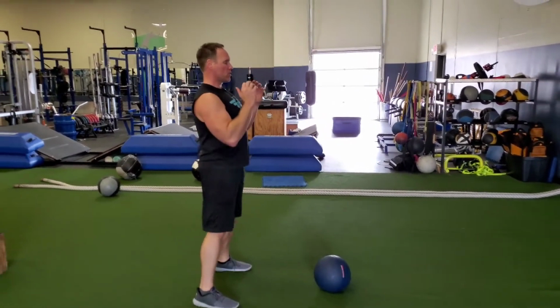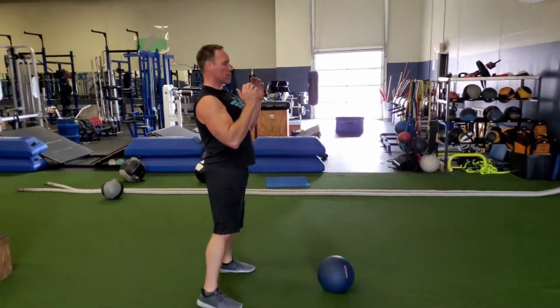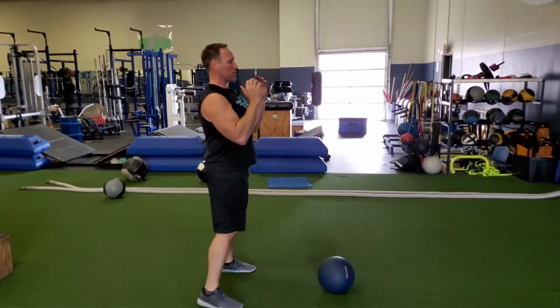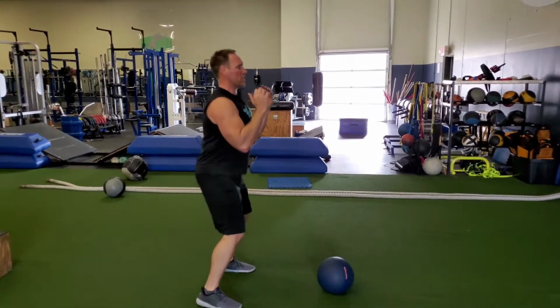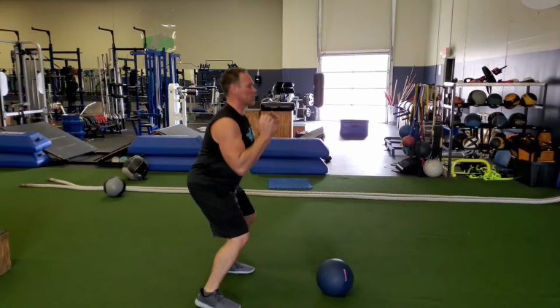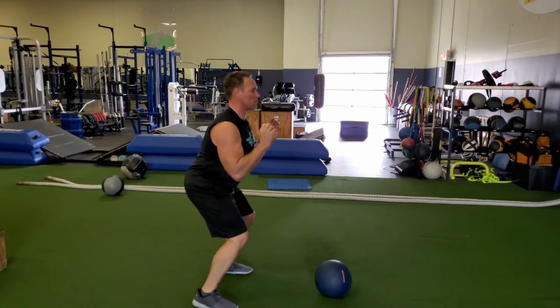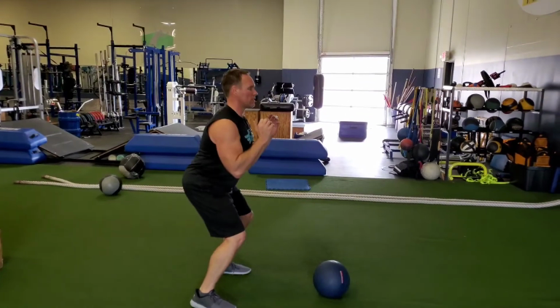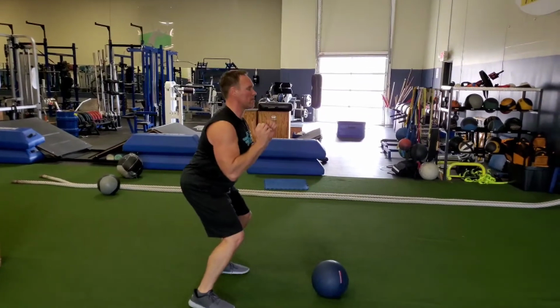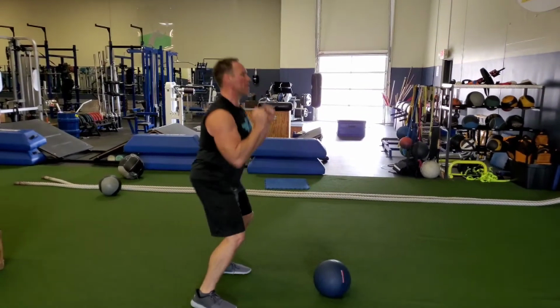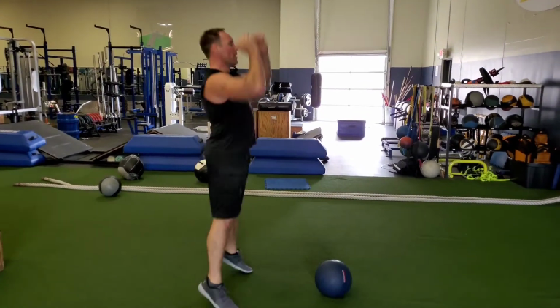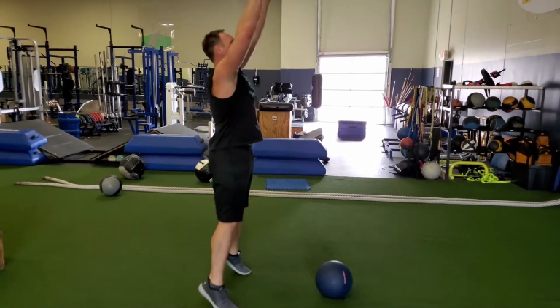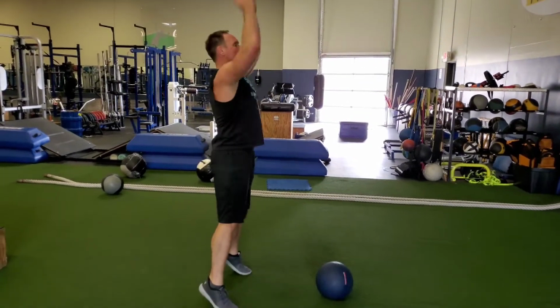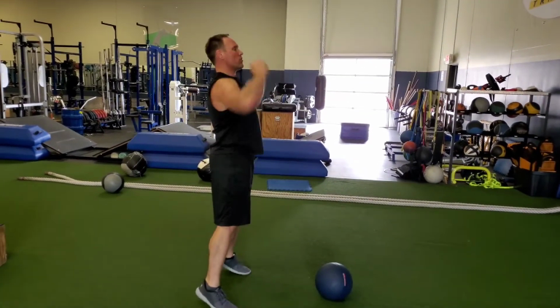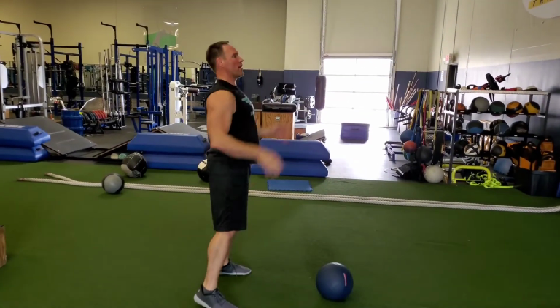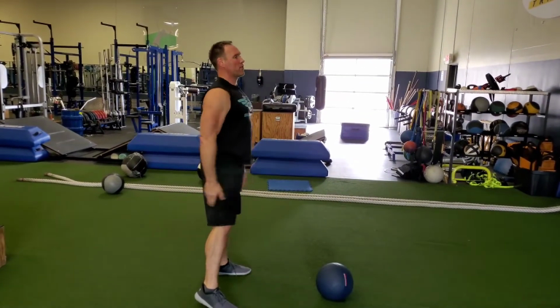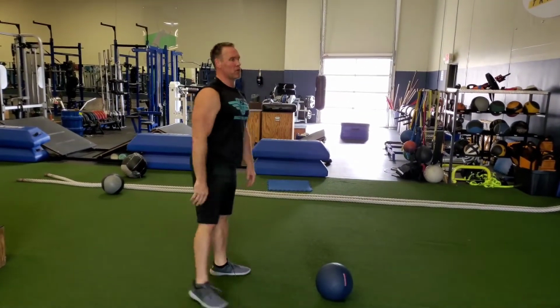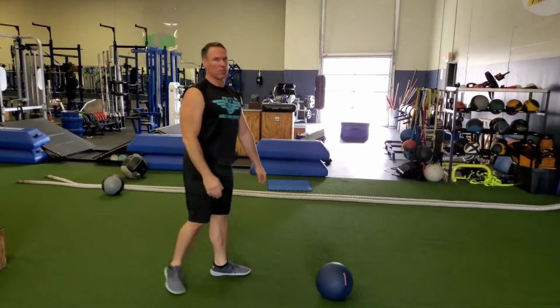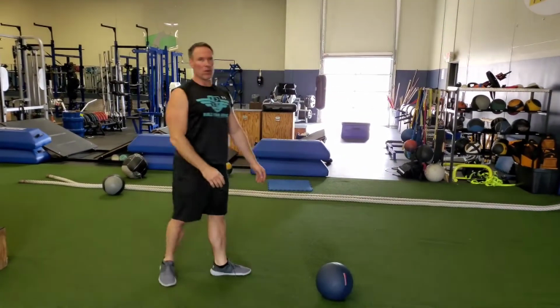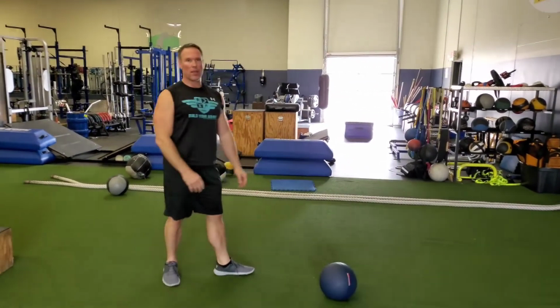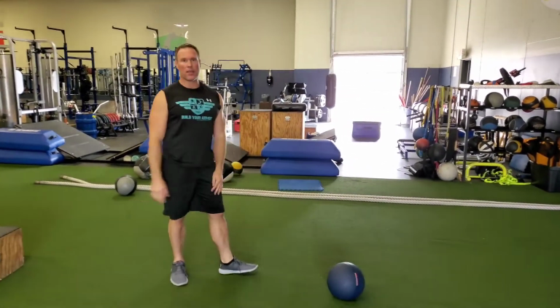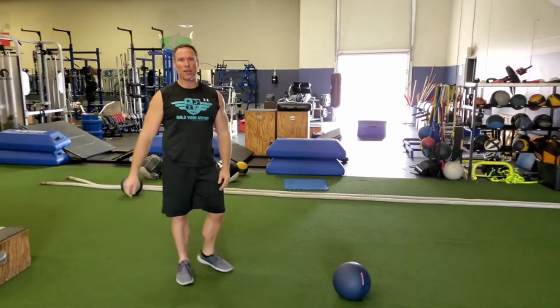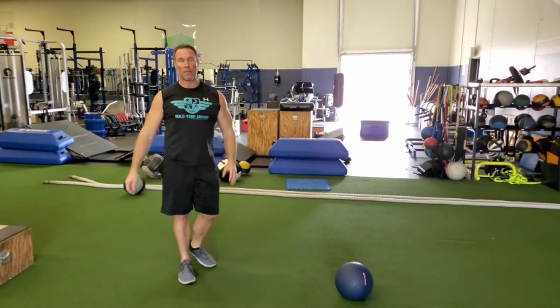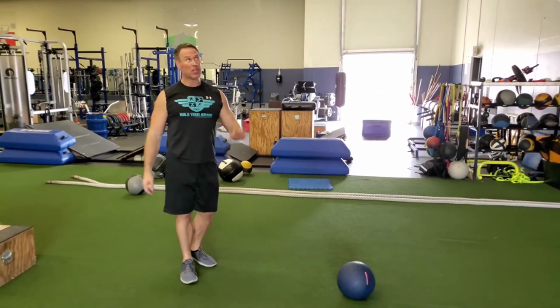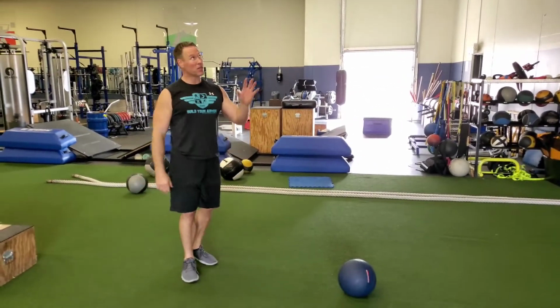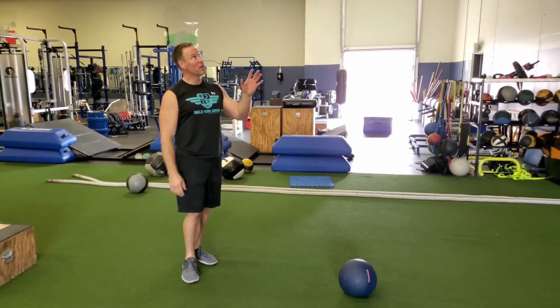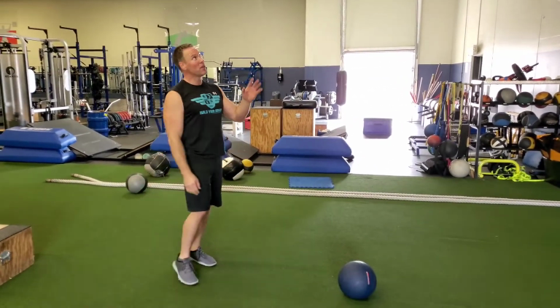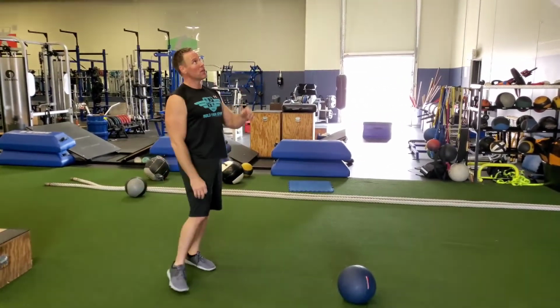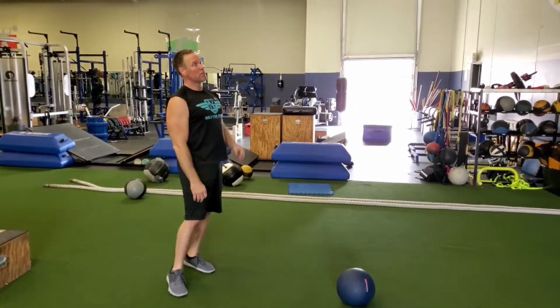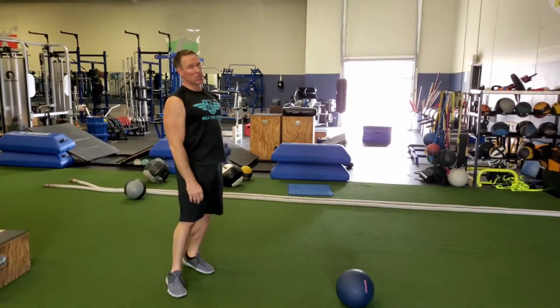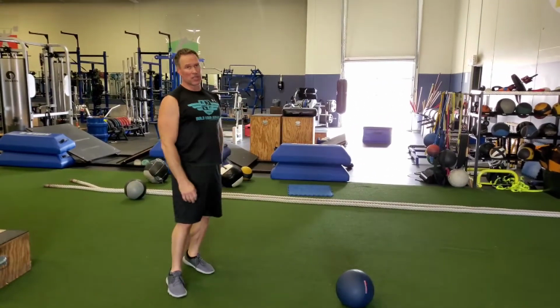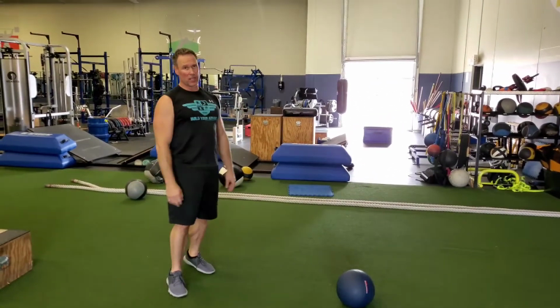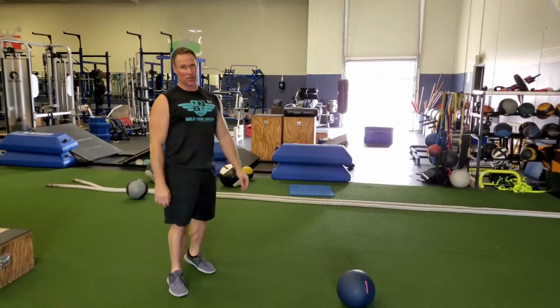It's just triple extension — quick dip, drive through and explode. And make sure the ball doesn't hit you.